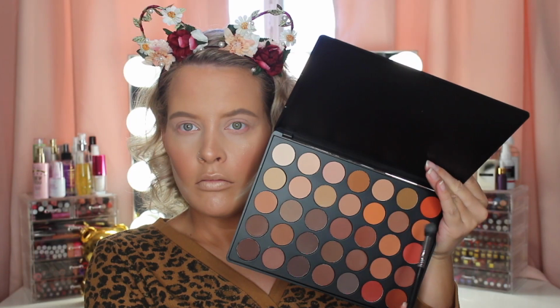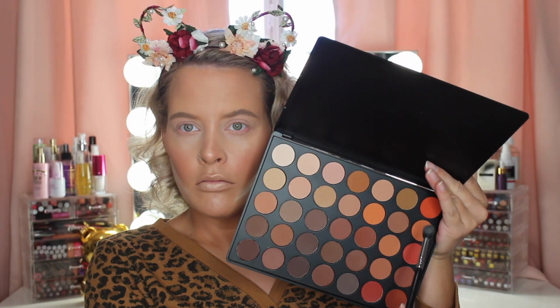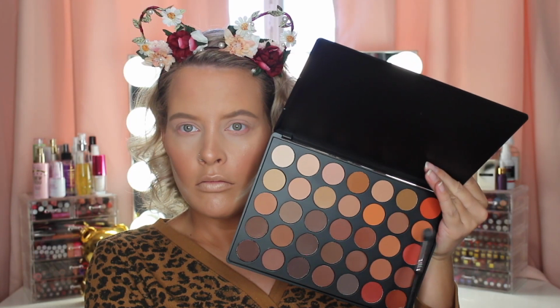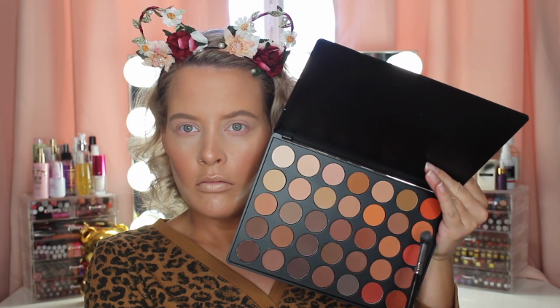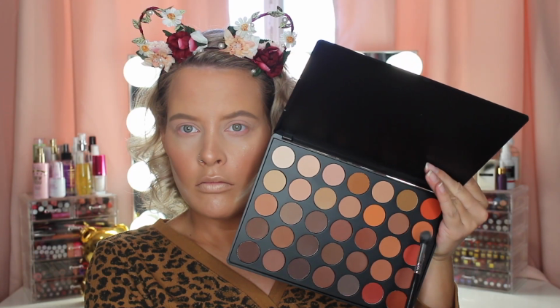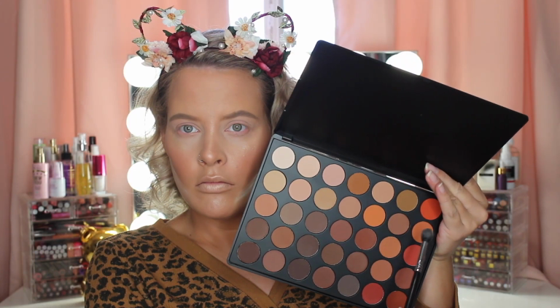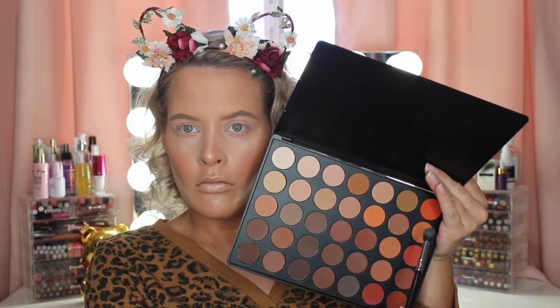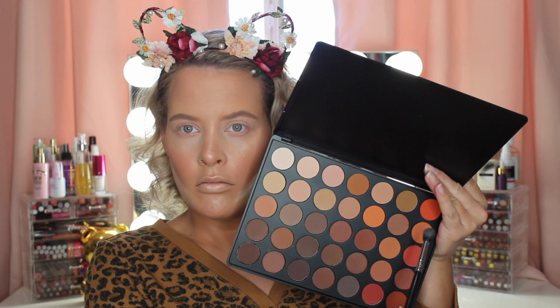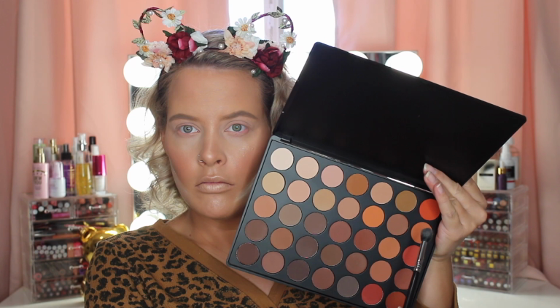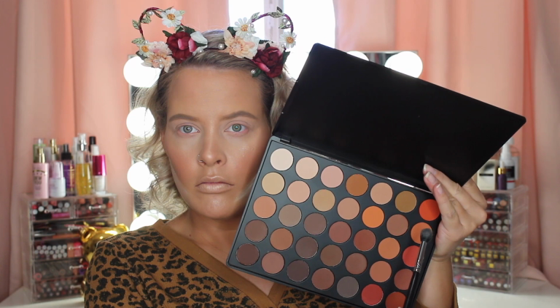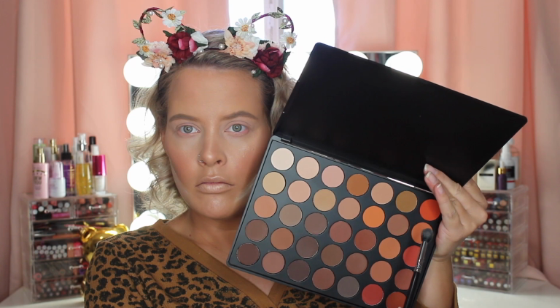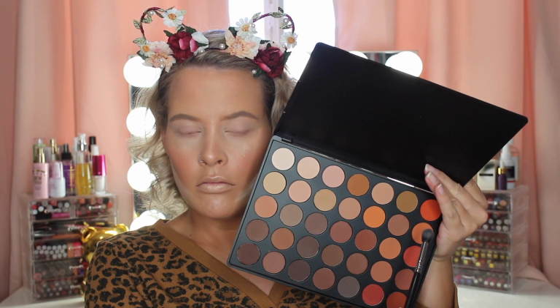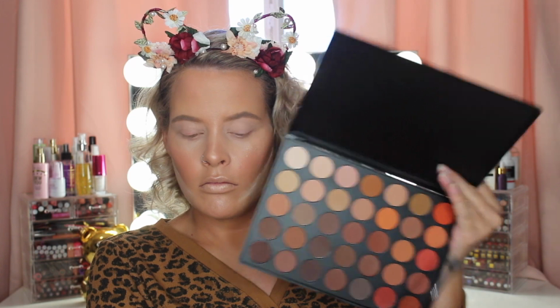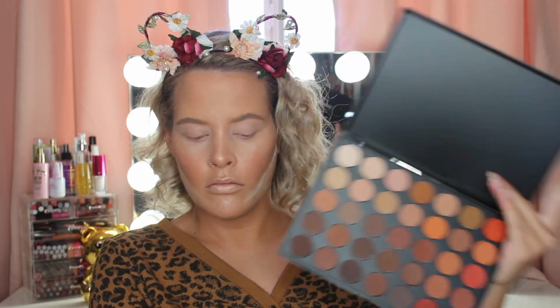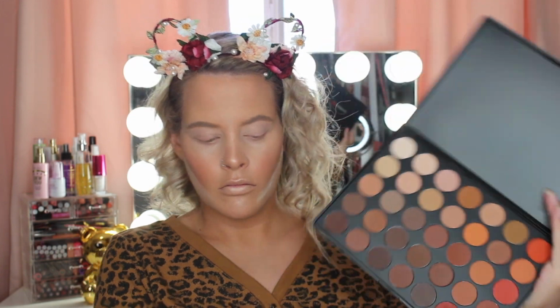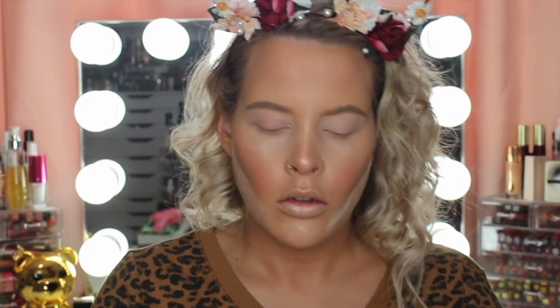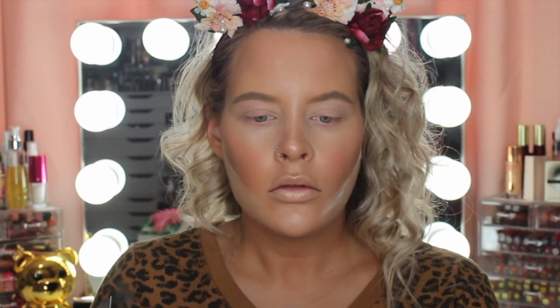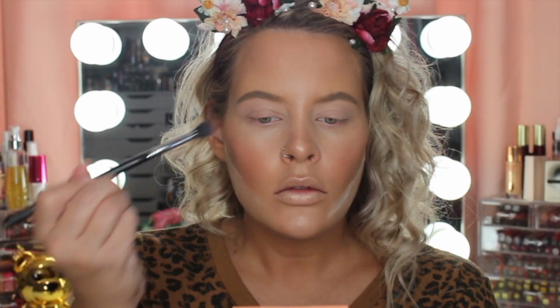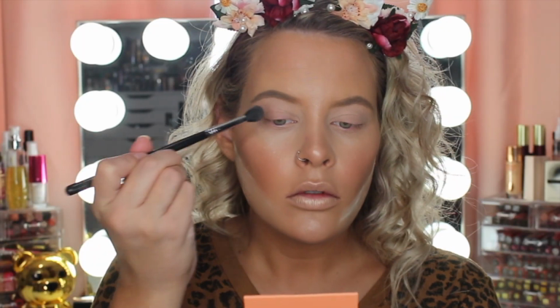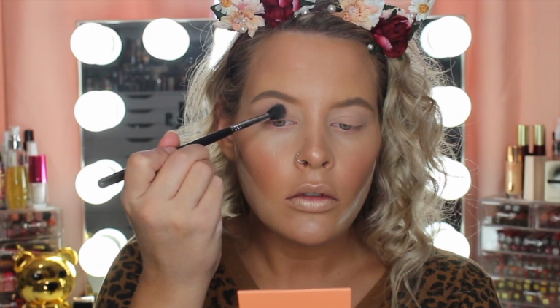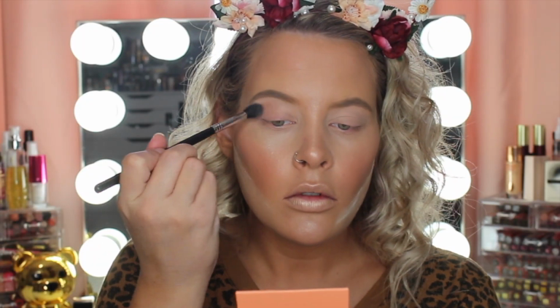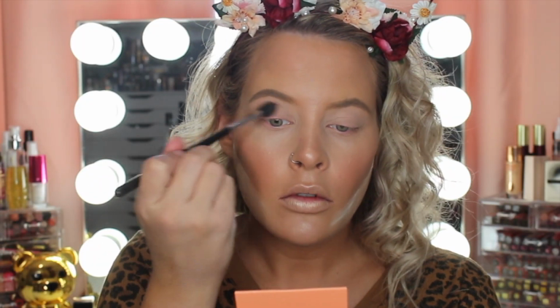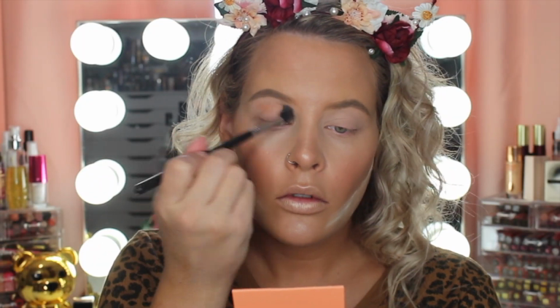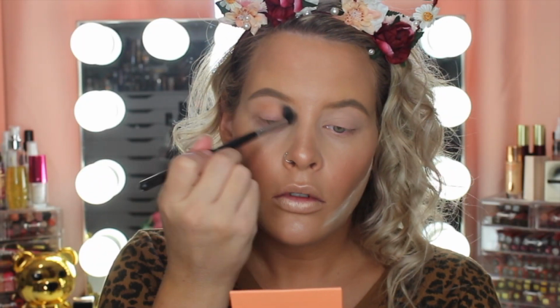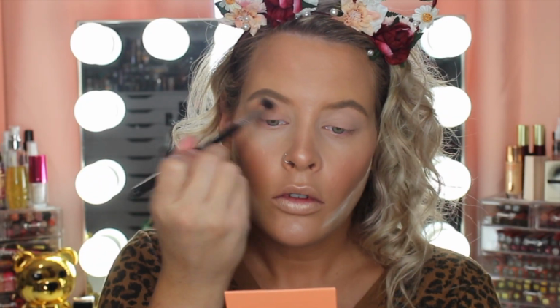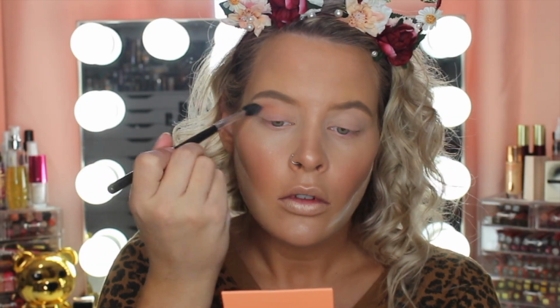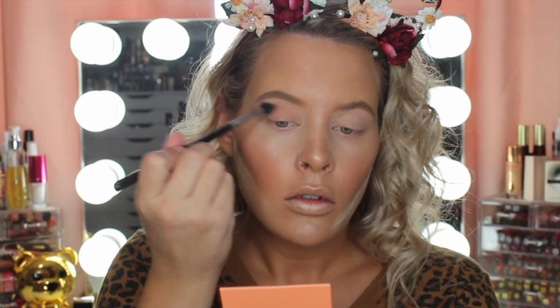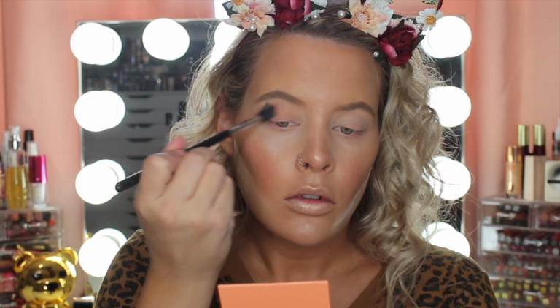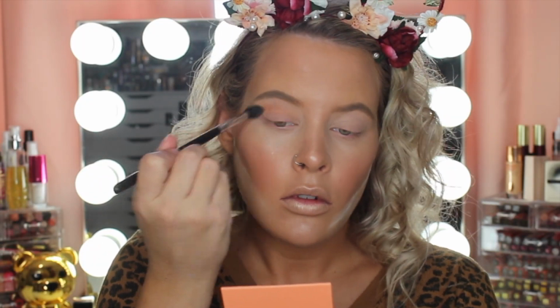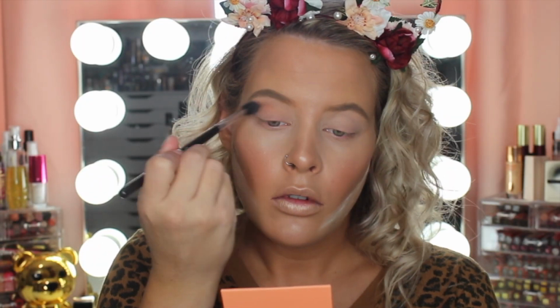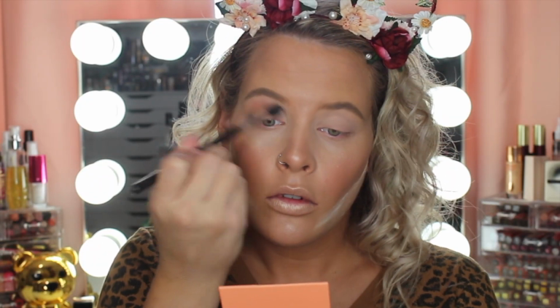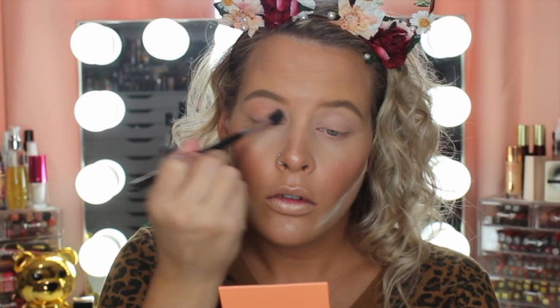Now I'm taking this orange shade right here; I'm just gonna be using this as kind of like a transition shade.